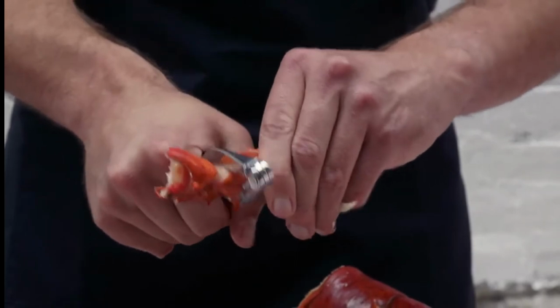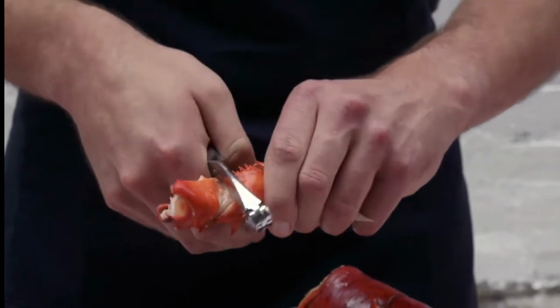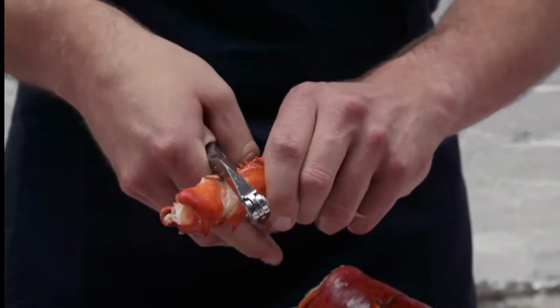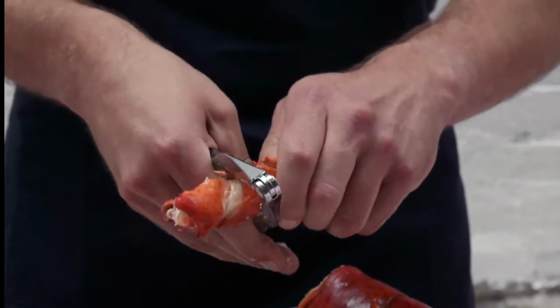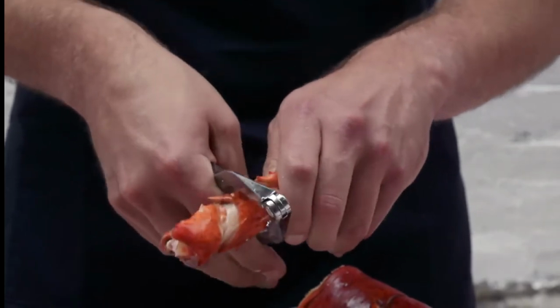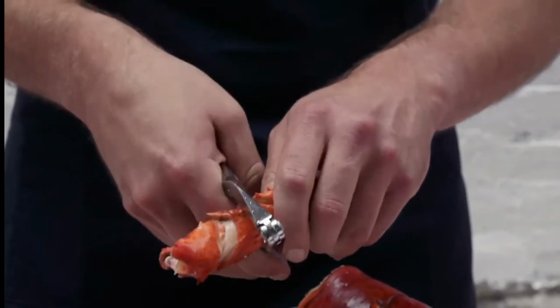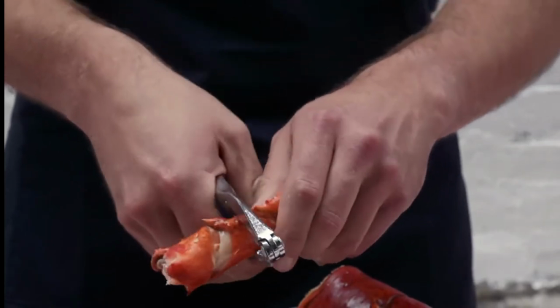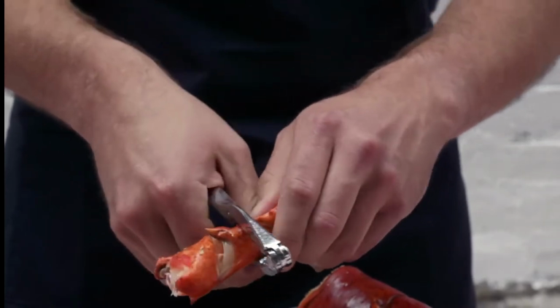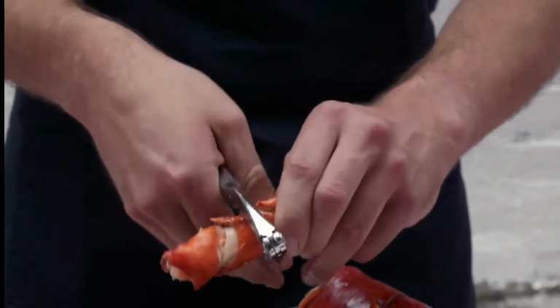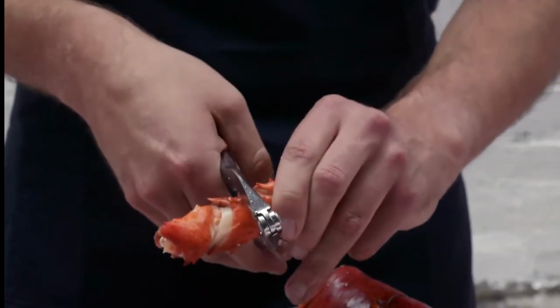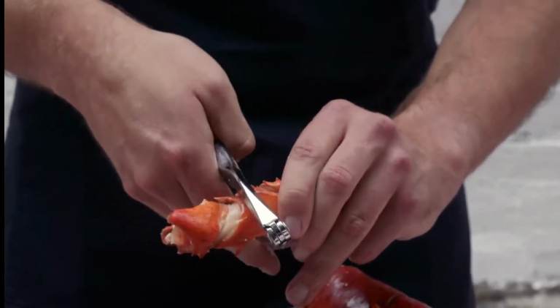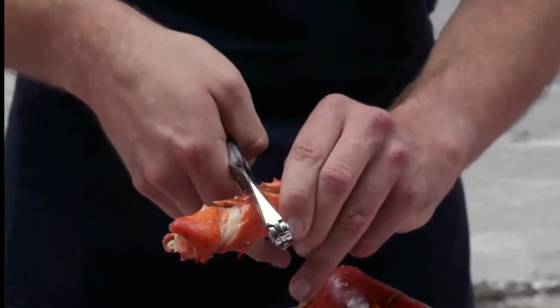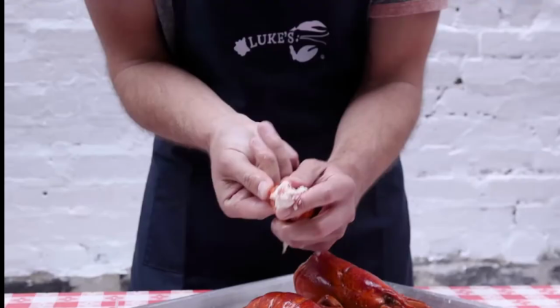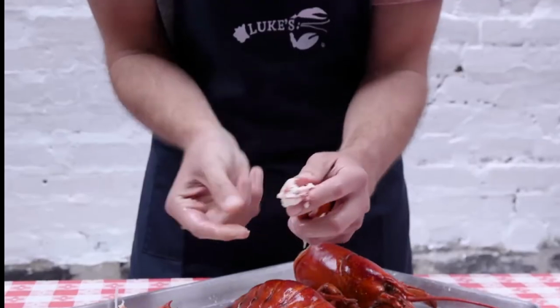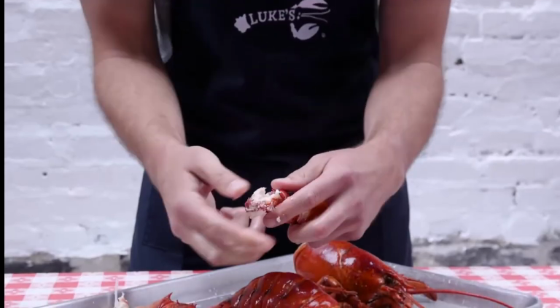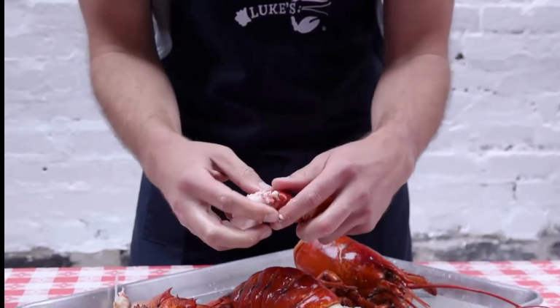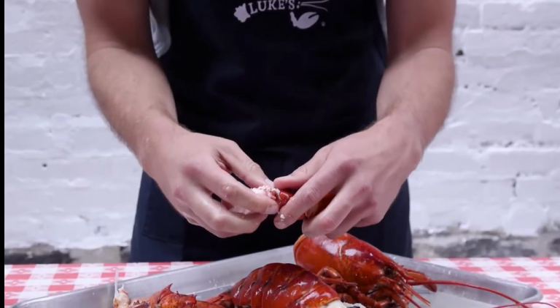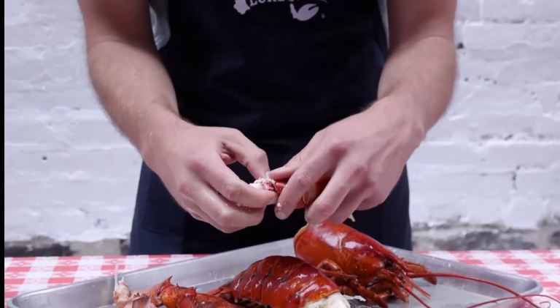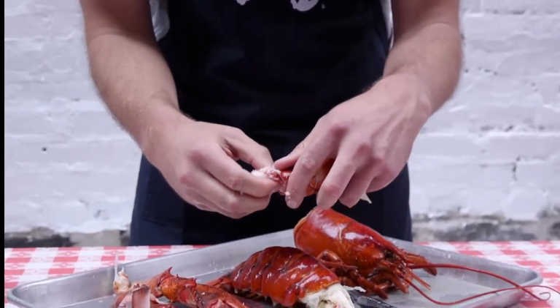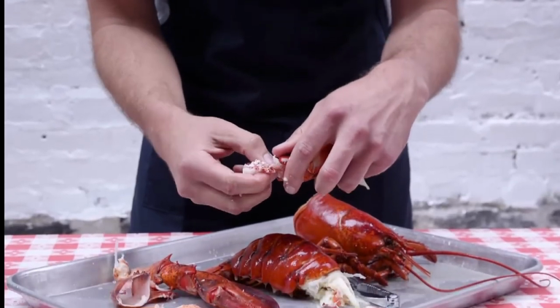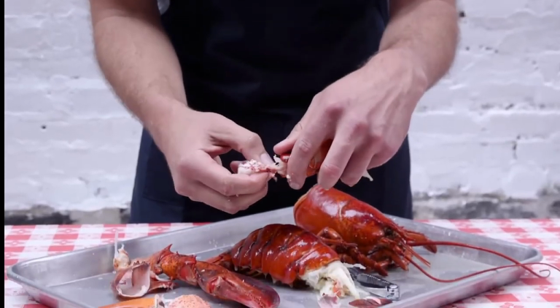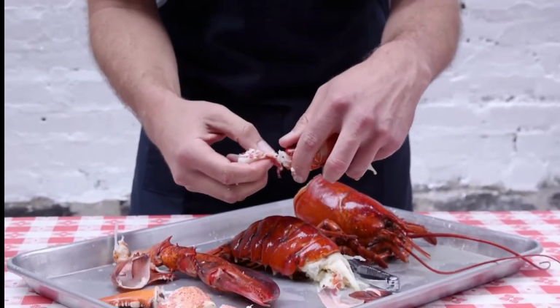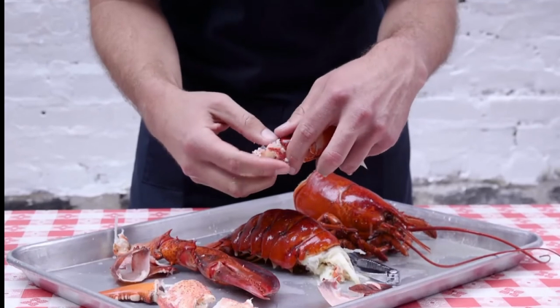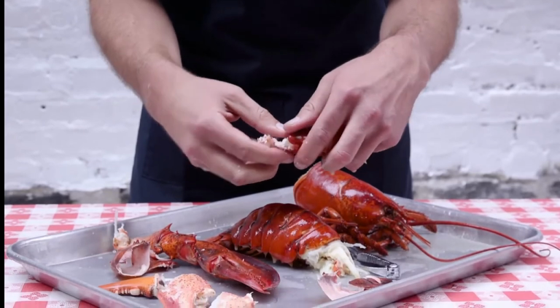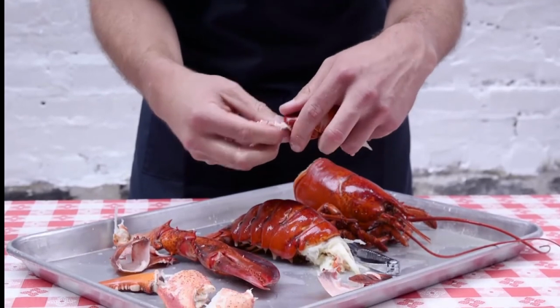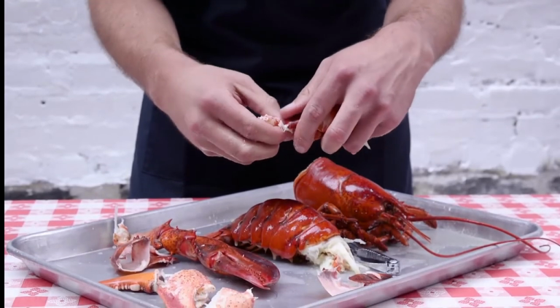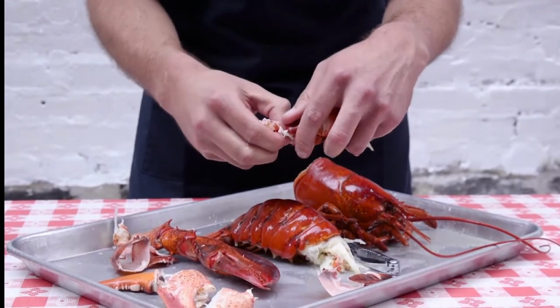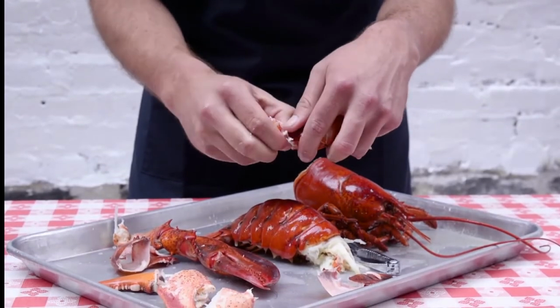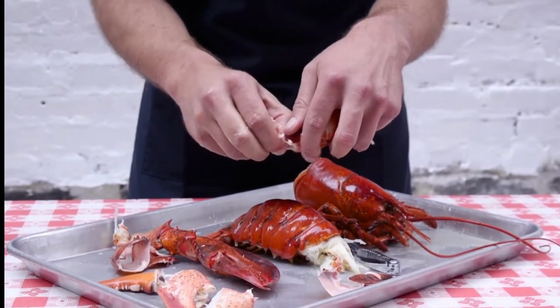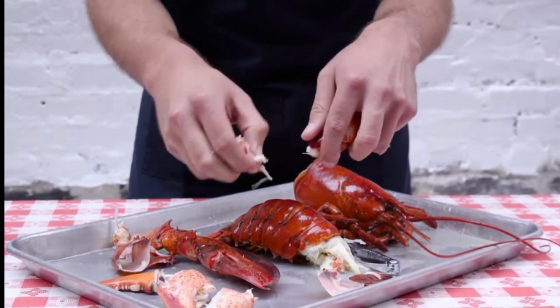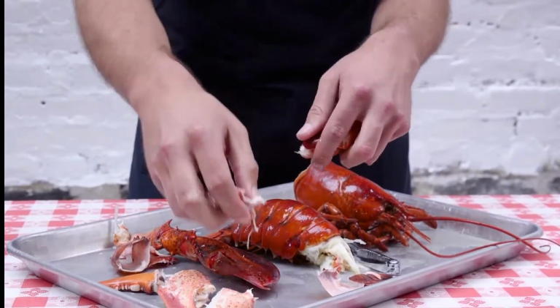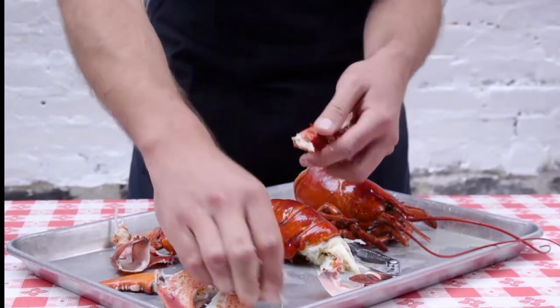You want to be careful here. There are some spike claws, and you don't want to cut yourself. So just keep an eye on what you're doing.